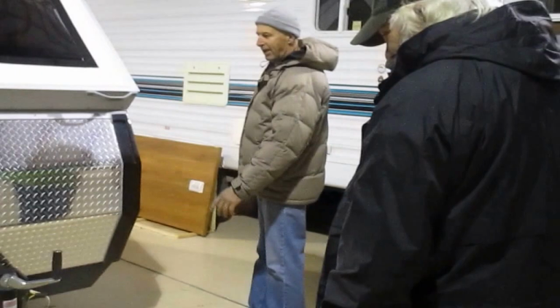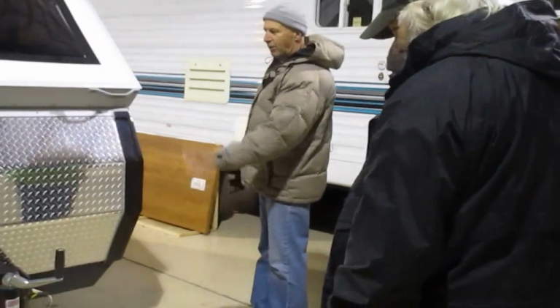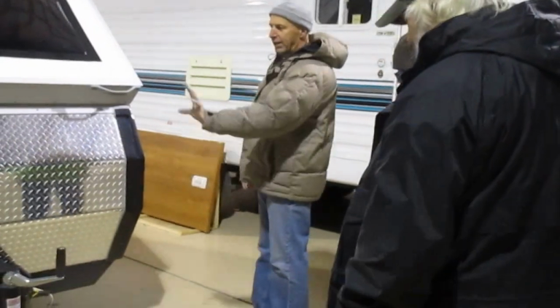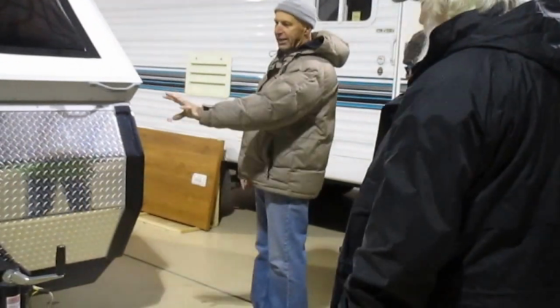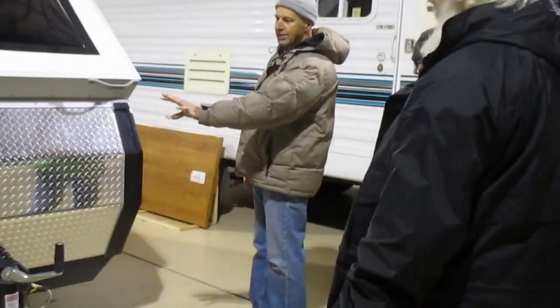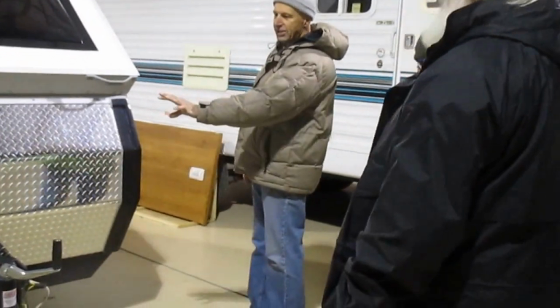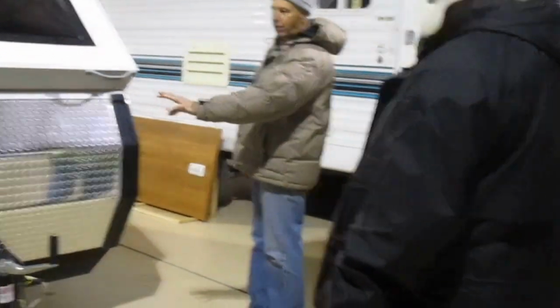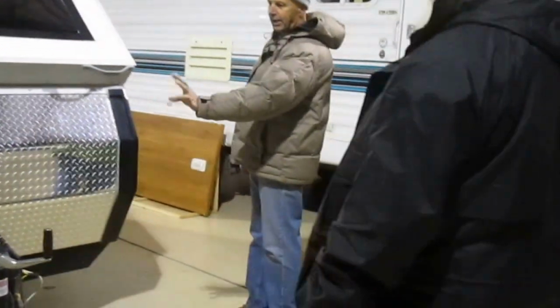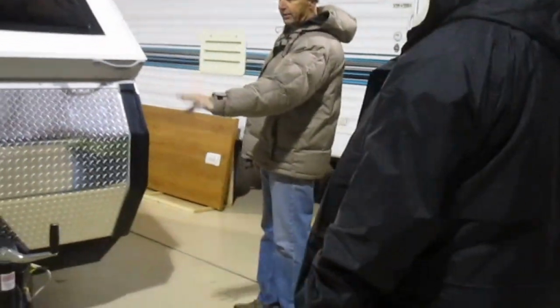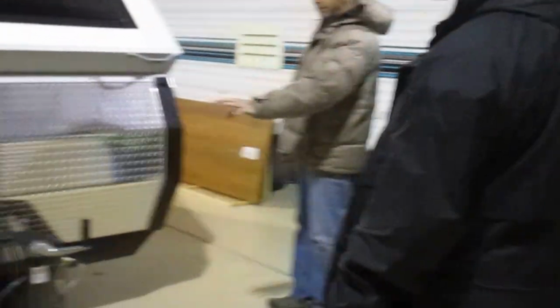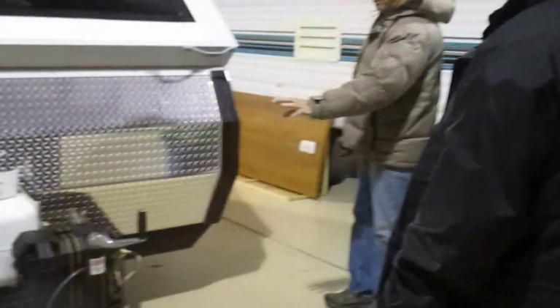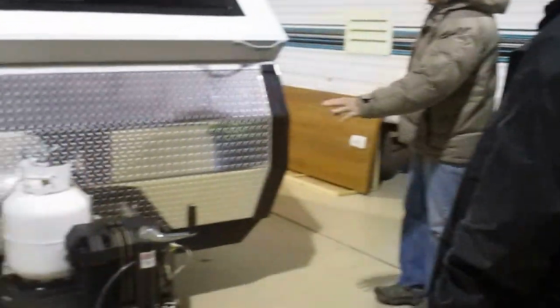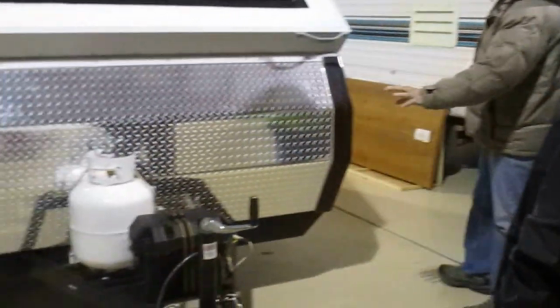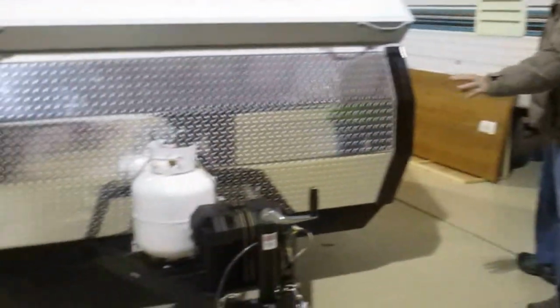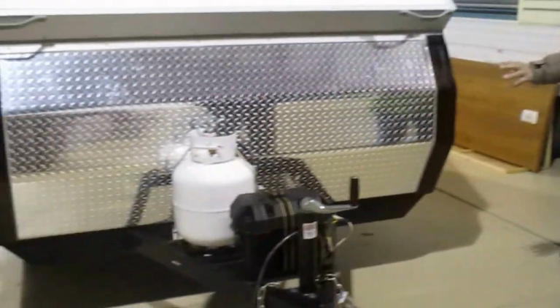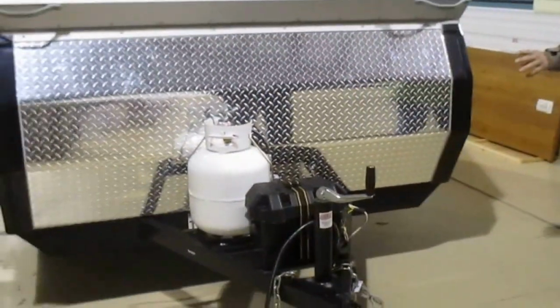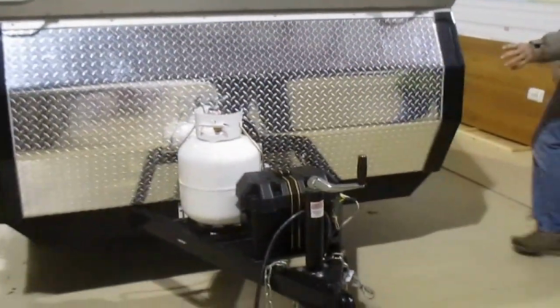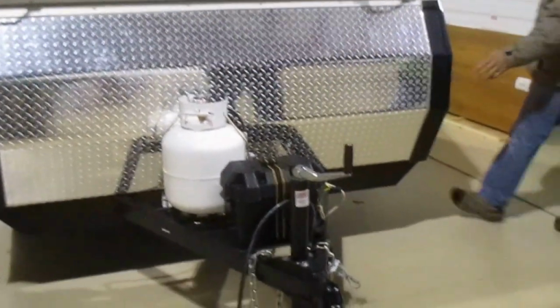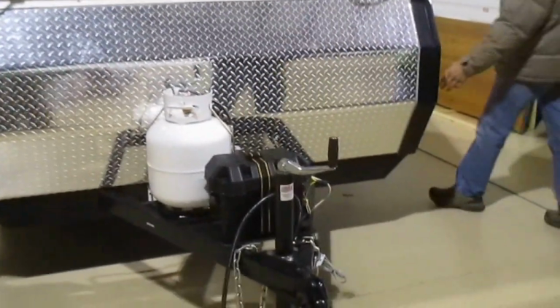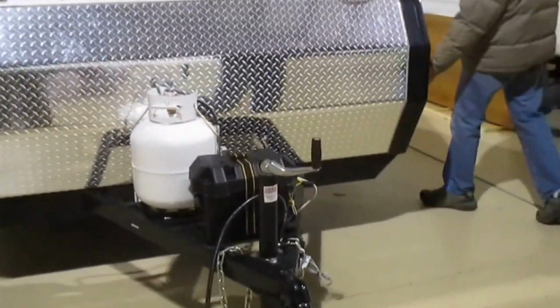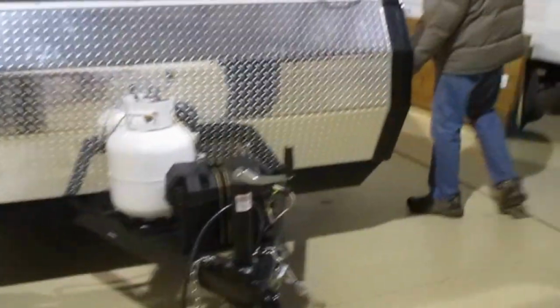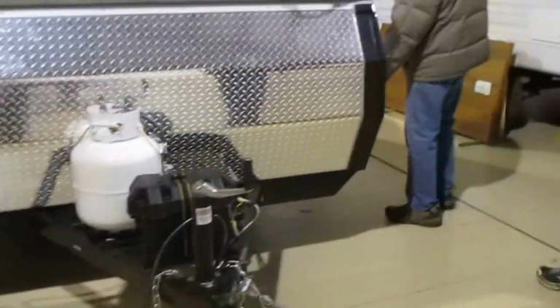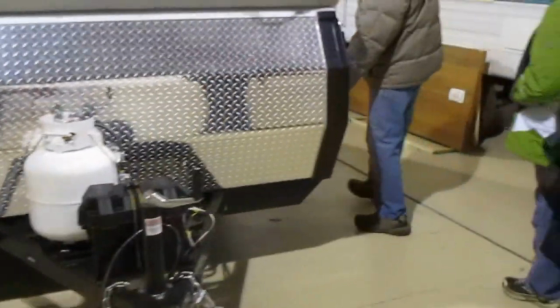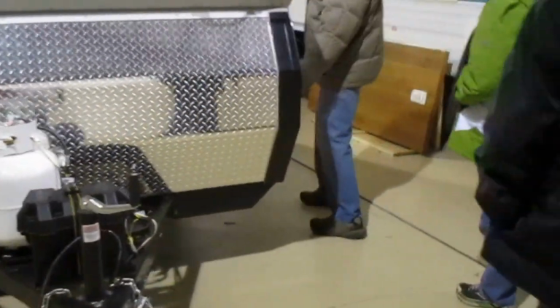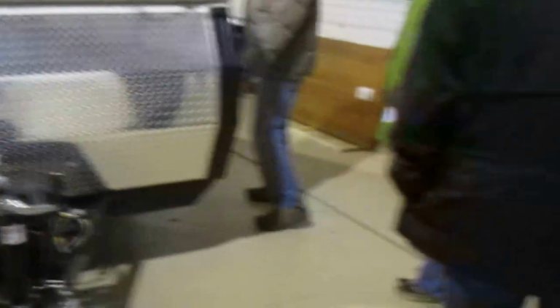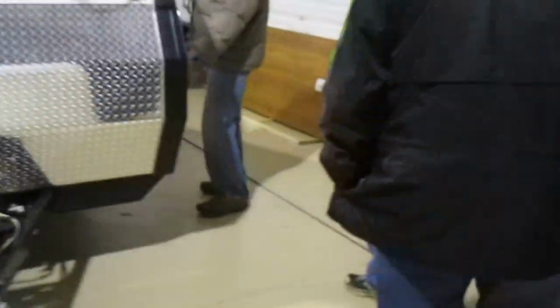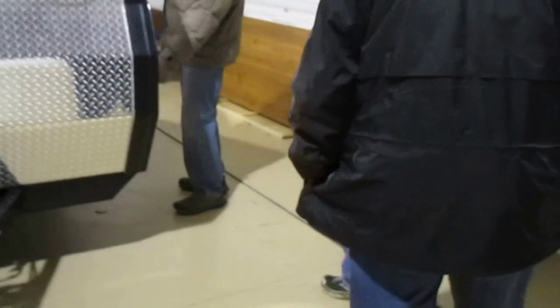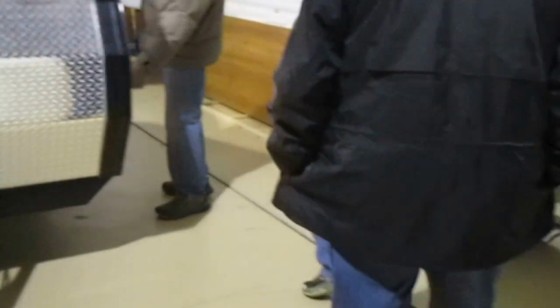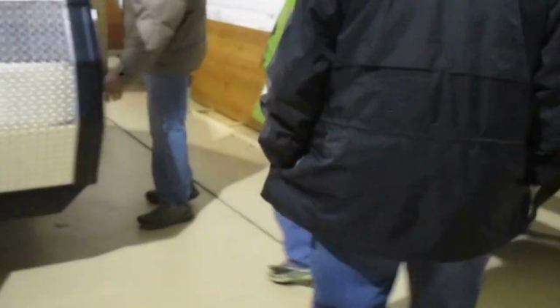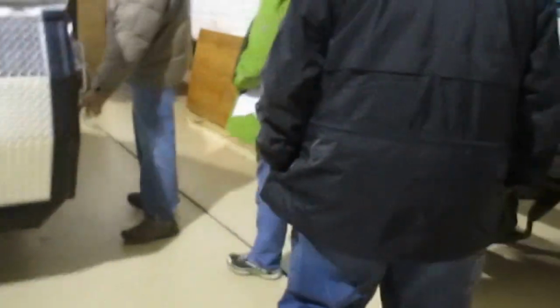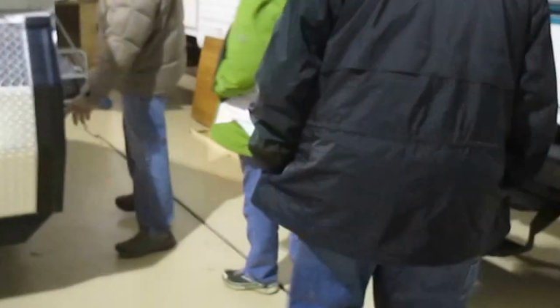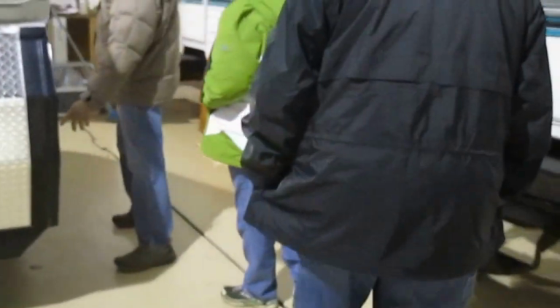Gas is now on, the battery's running, the grease is in. I don't know if you want to look at the shower inside here.